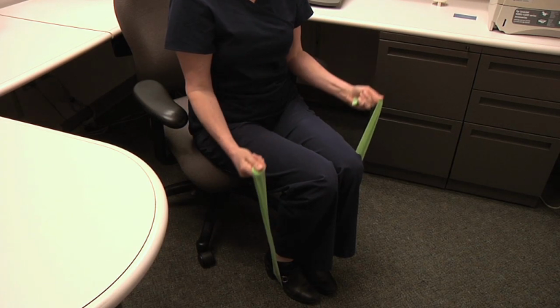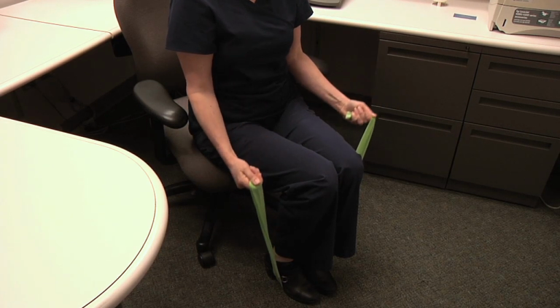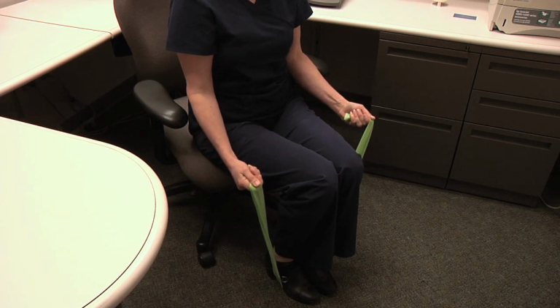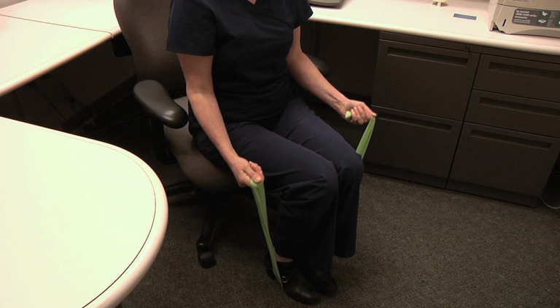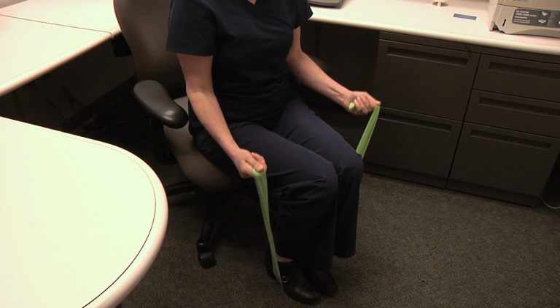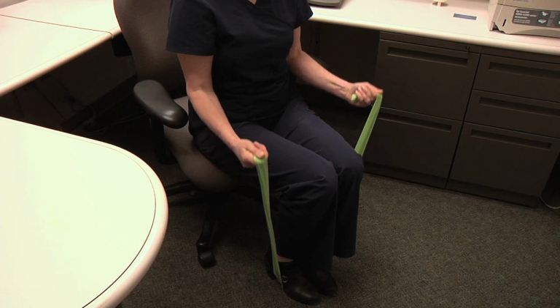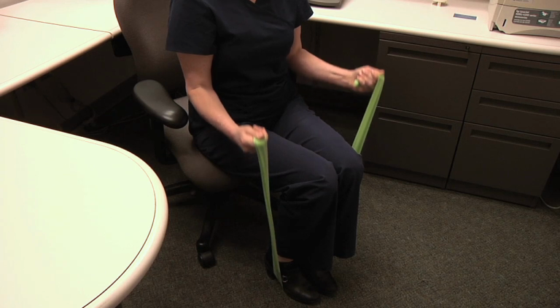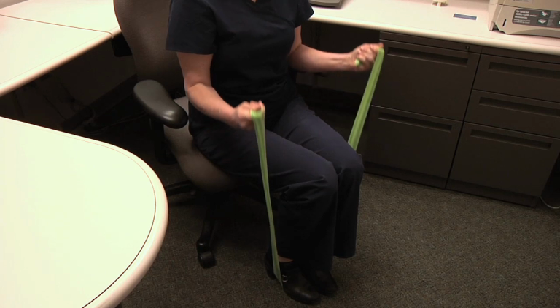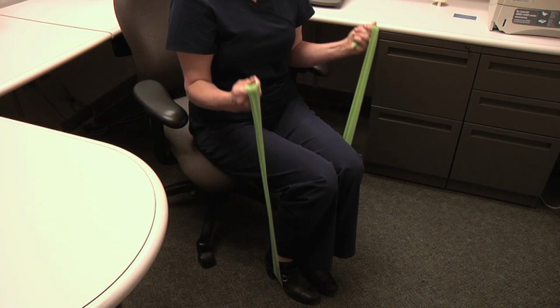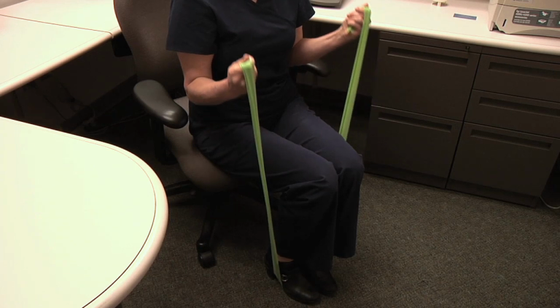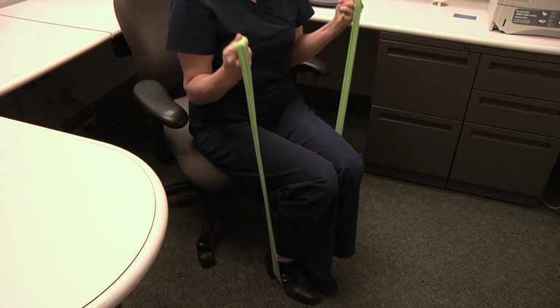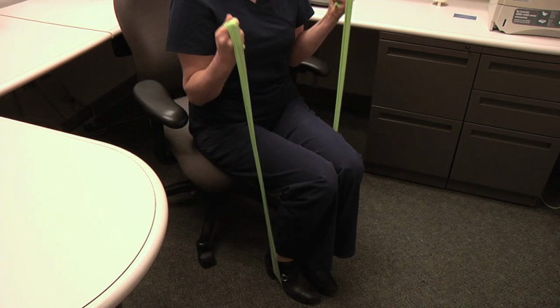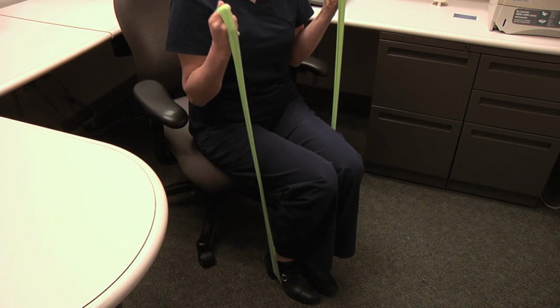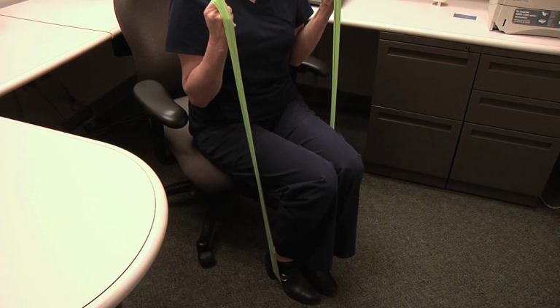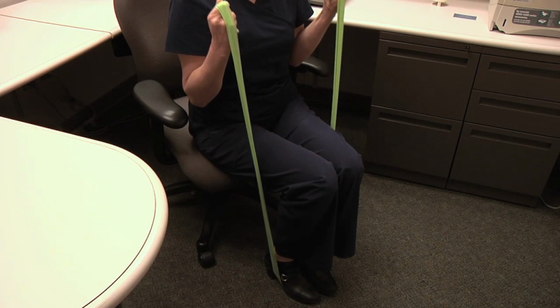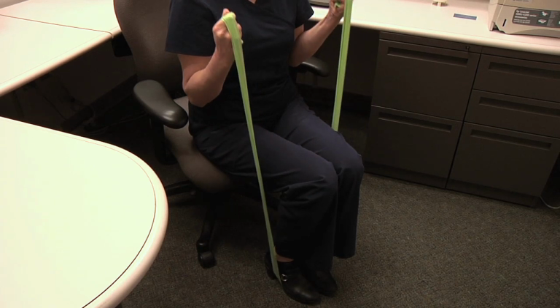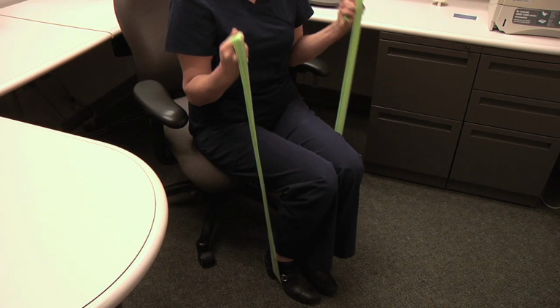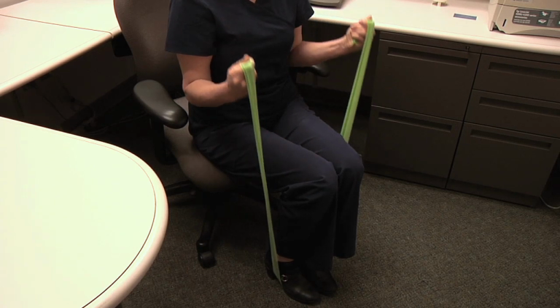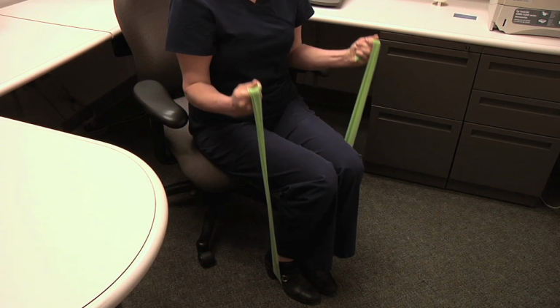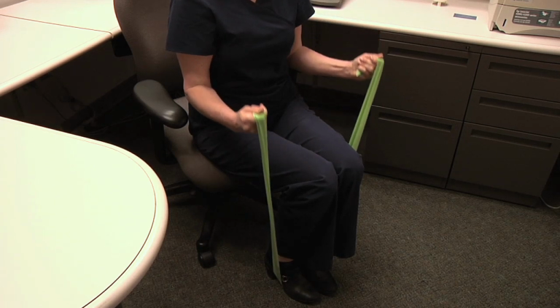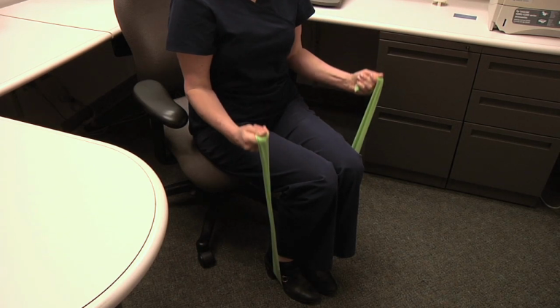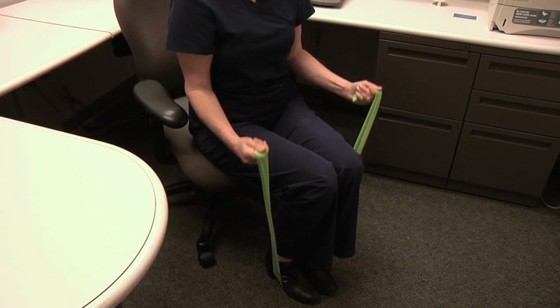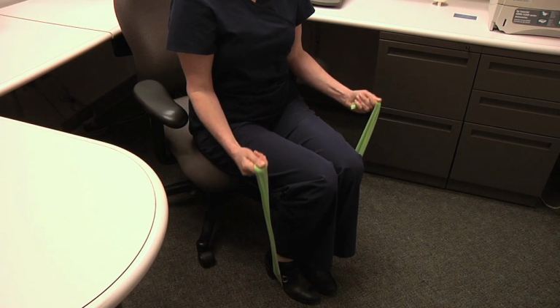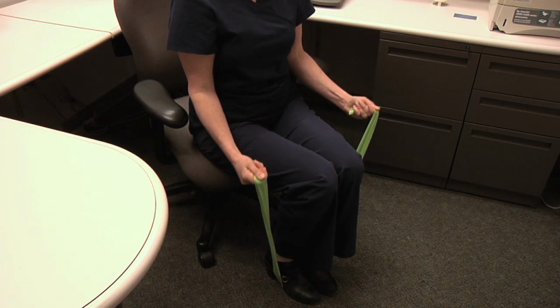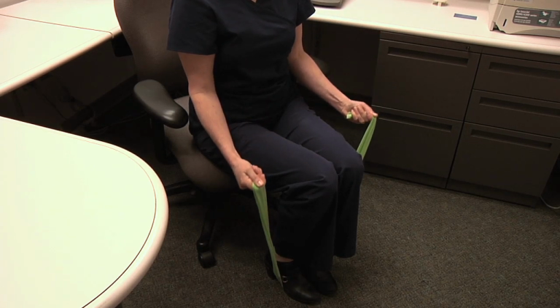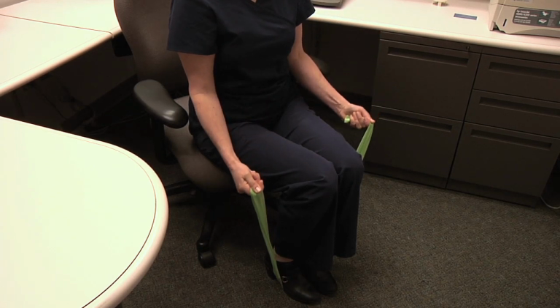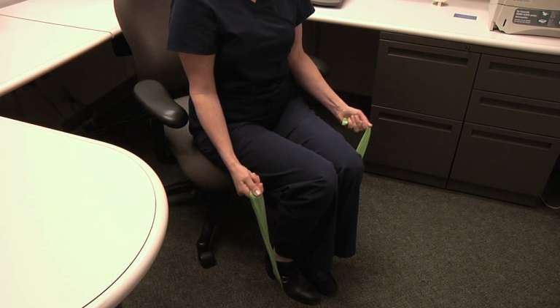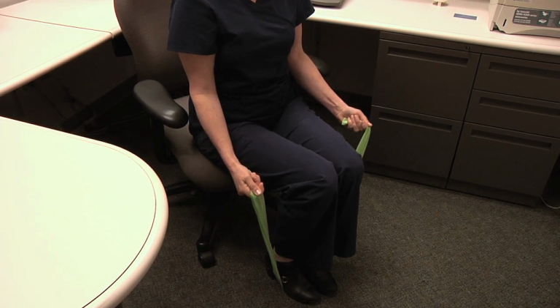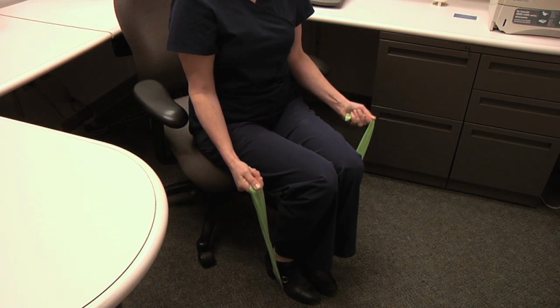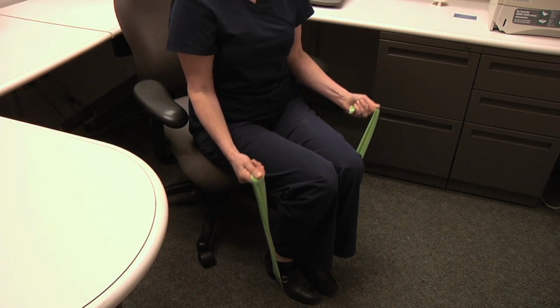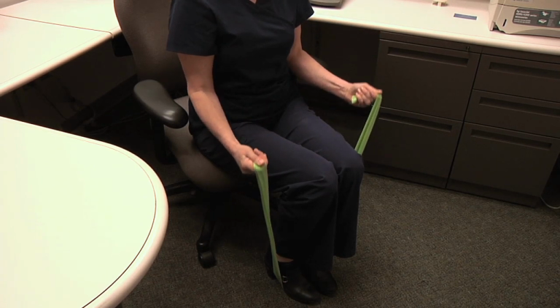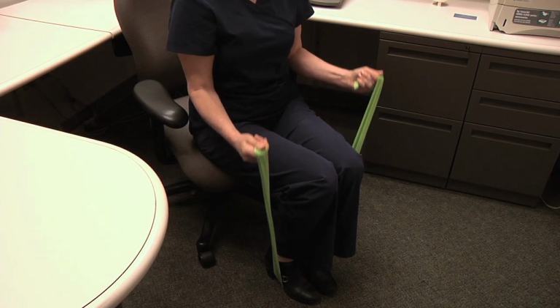Slowly bend elbows to bring forearms to the shoulders, then lower back to the starting position. Make sure you keep your wrist straight and keep the elbows stable.